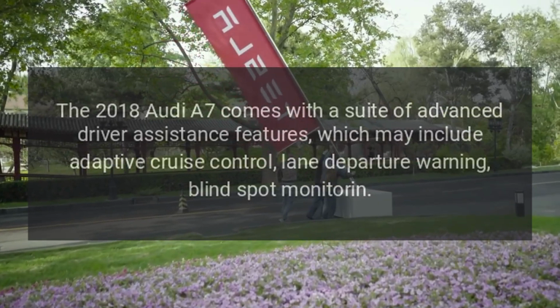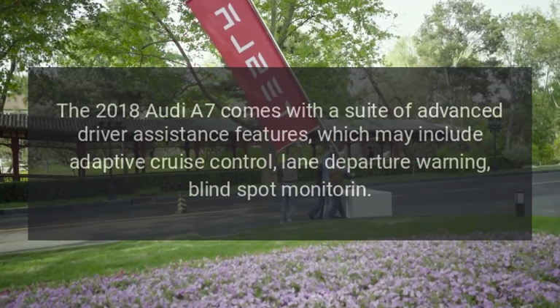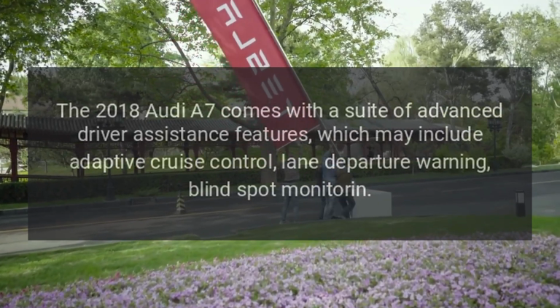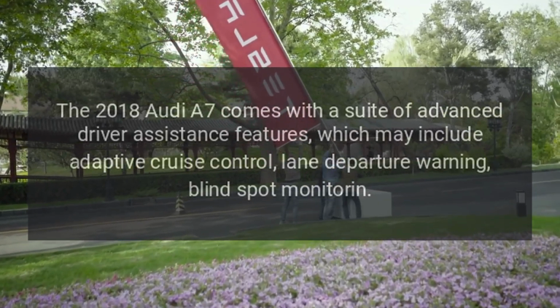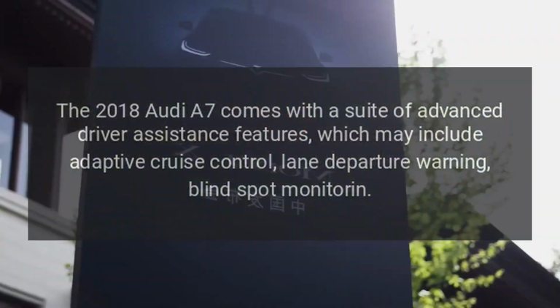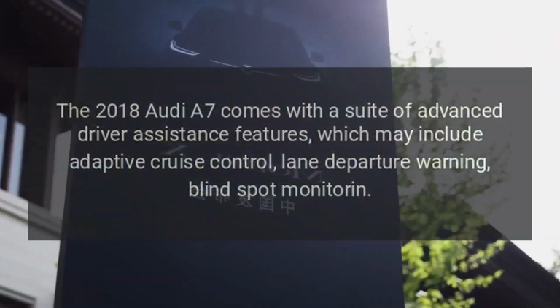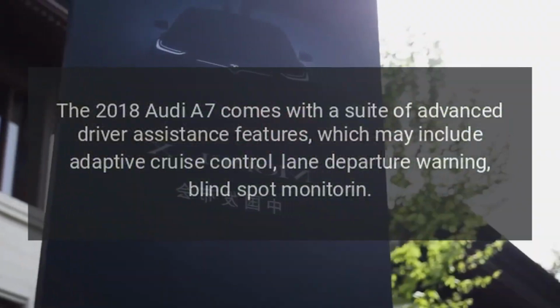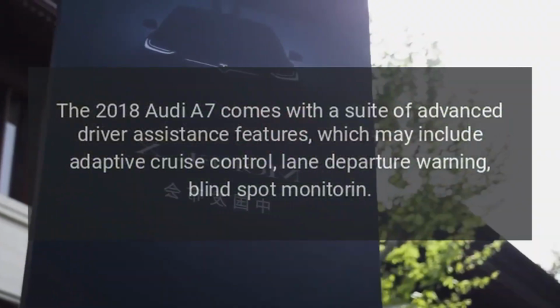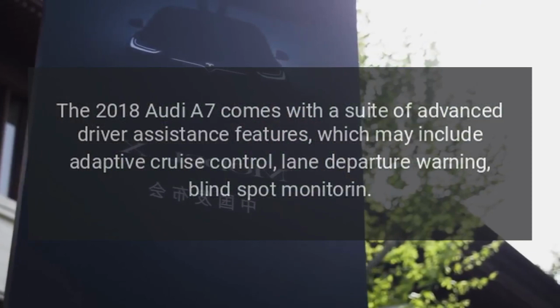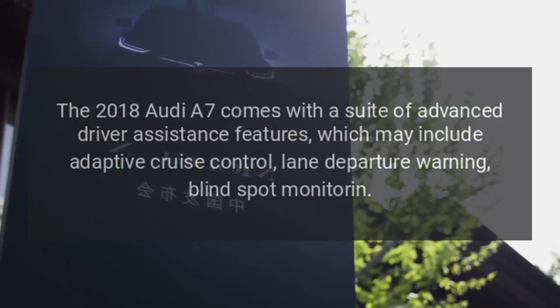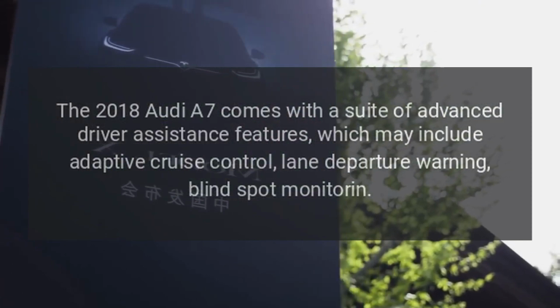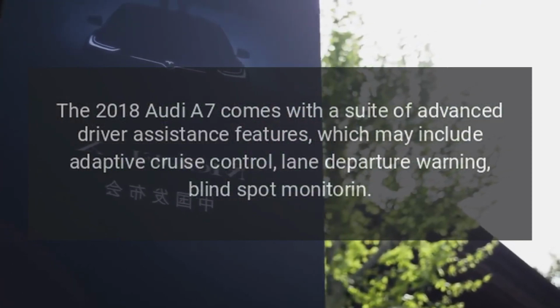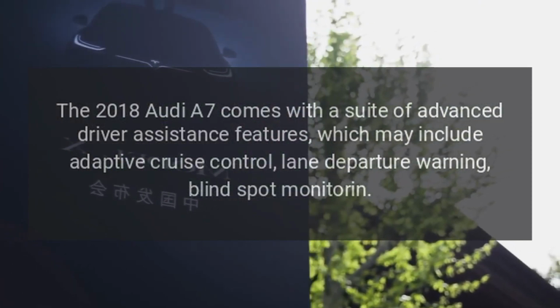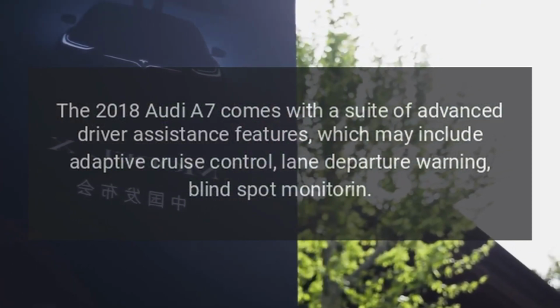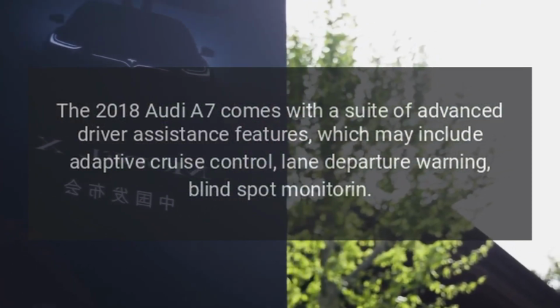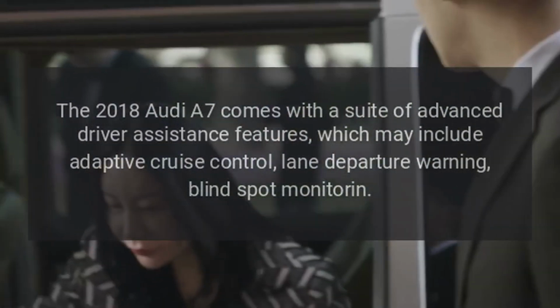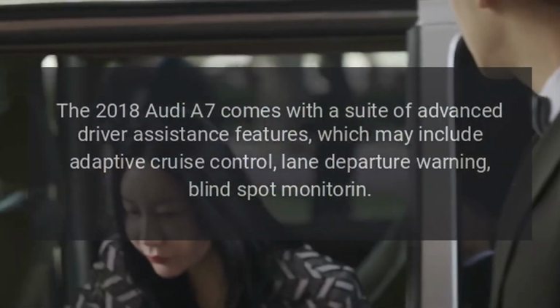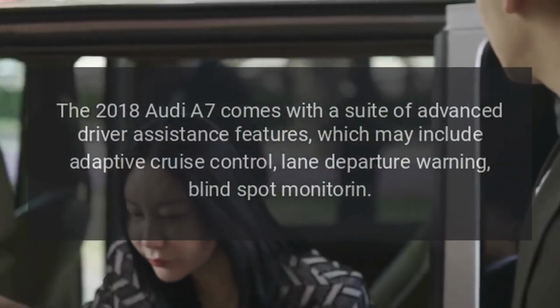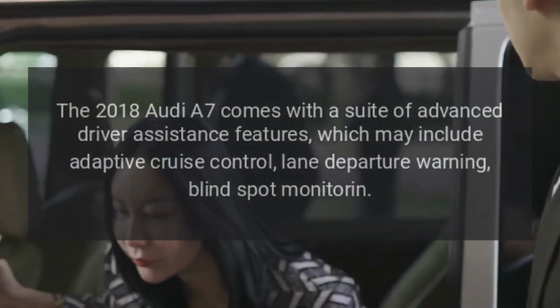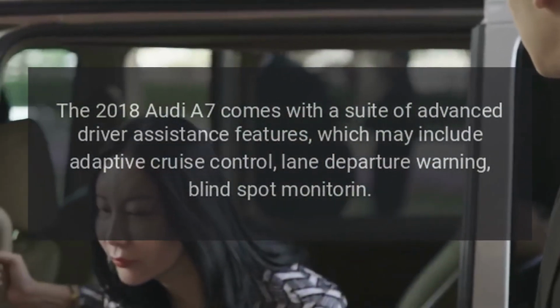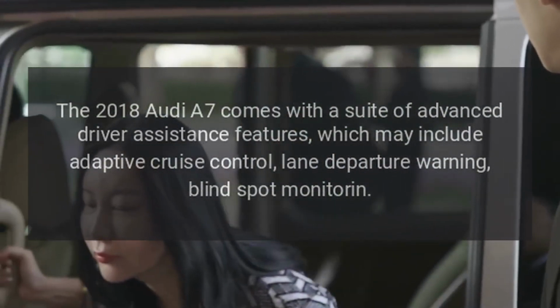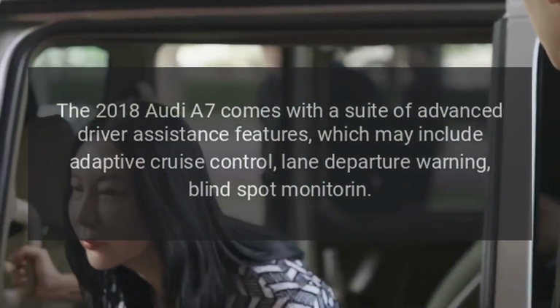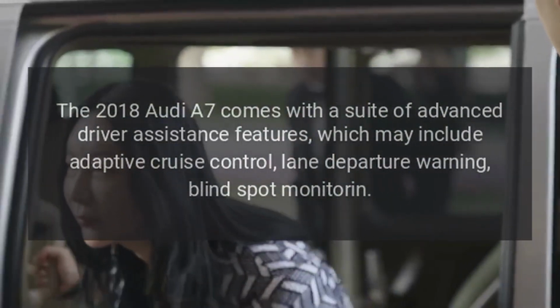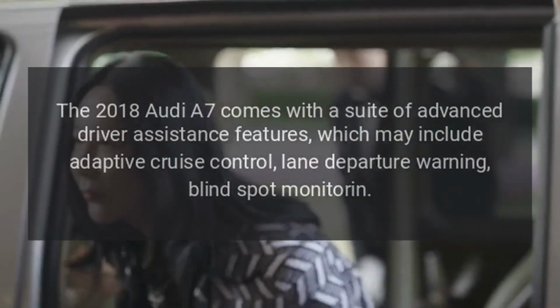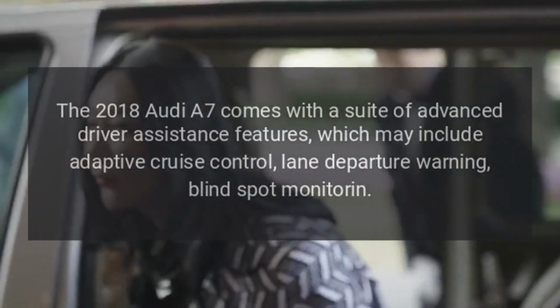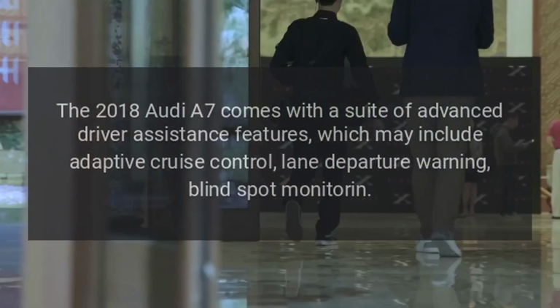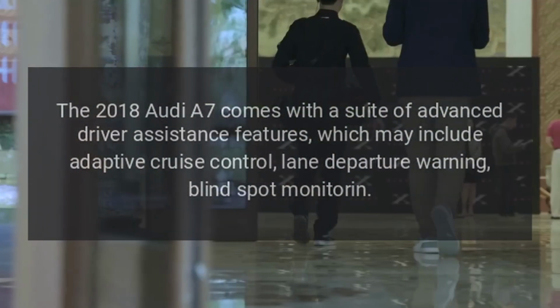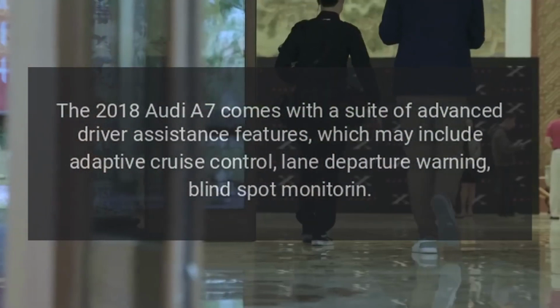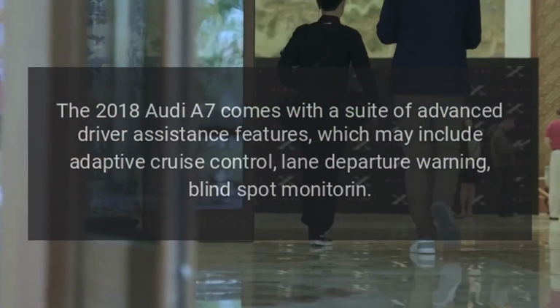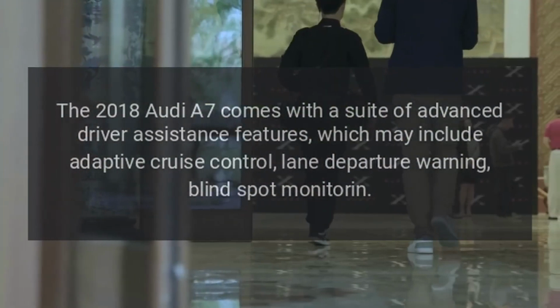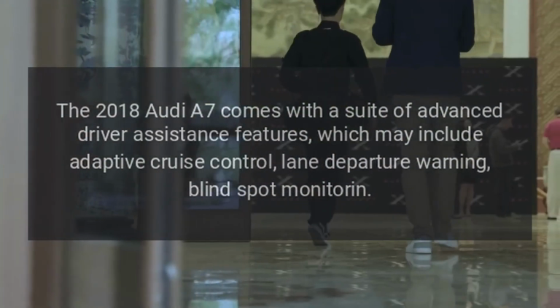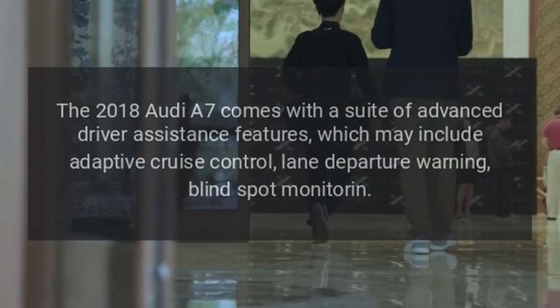Advanced Driver Assistance Systems: The 2018 Audi A7 comes with a suite of advanced driver assistance features, which may include adaptive cruise control, lane departure warning, and blind spot monitoring.